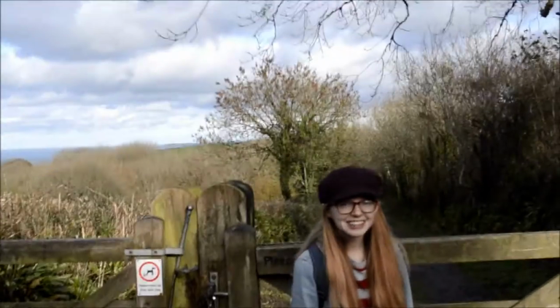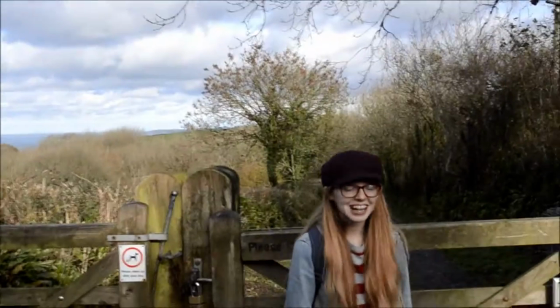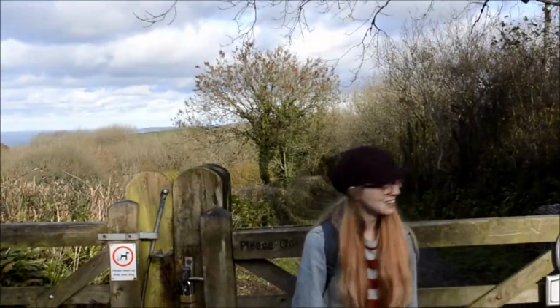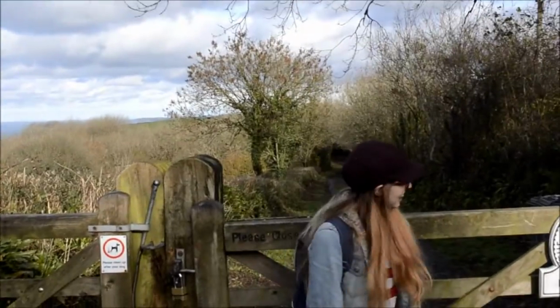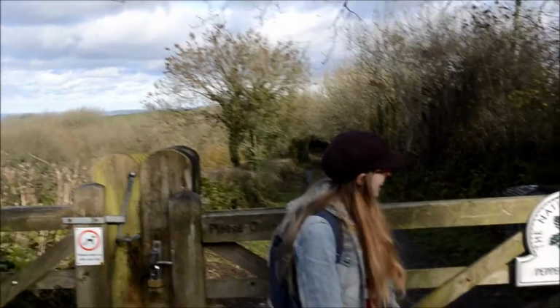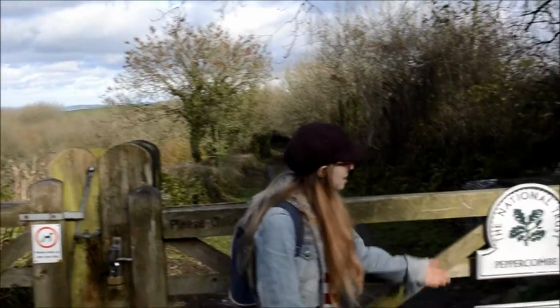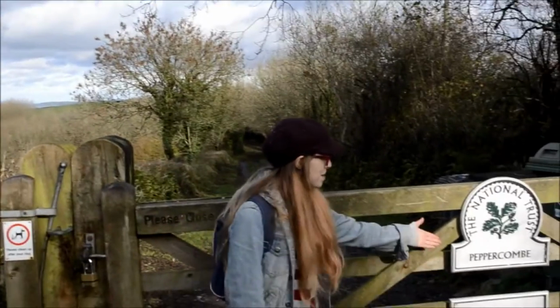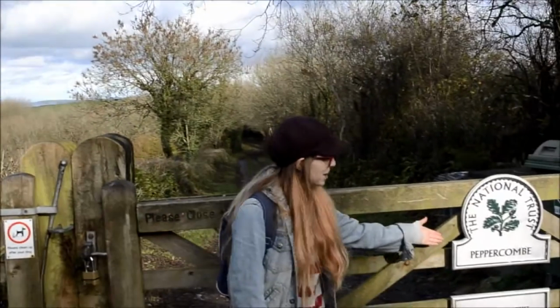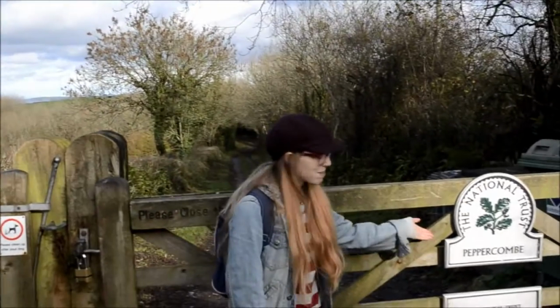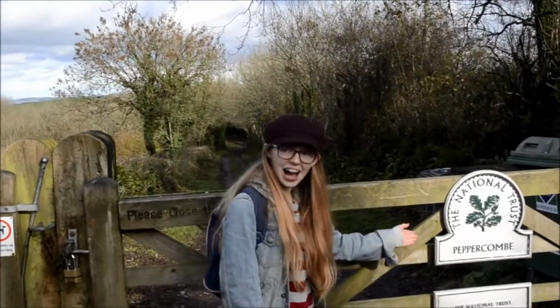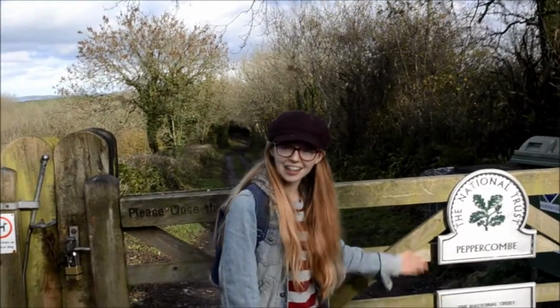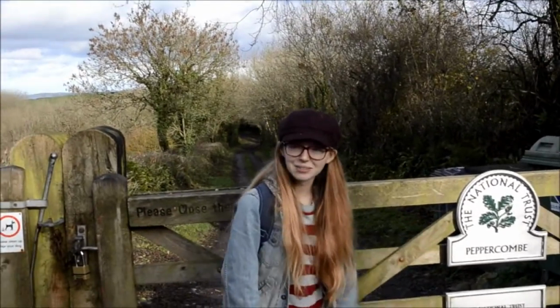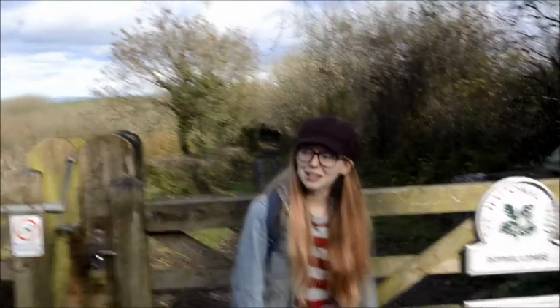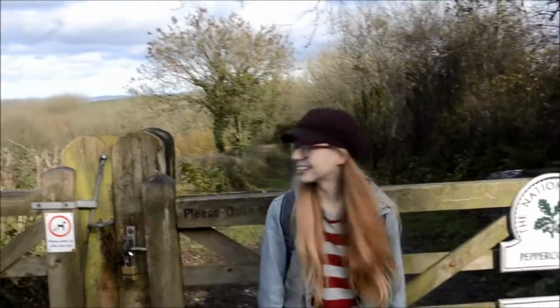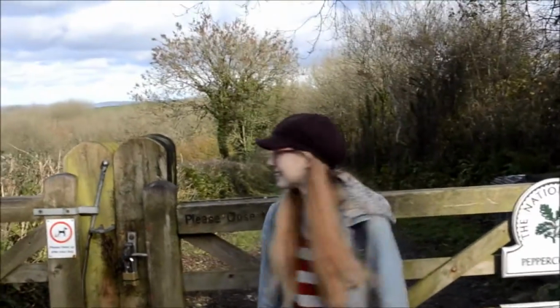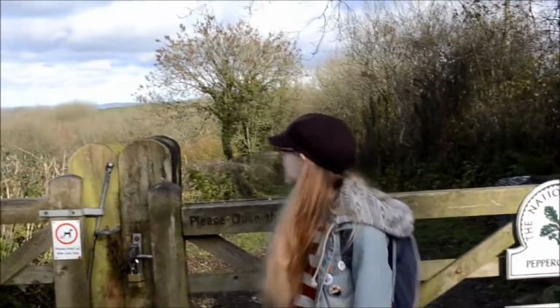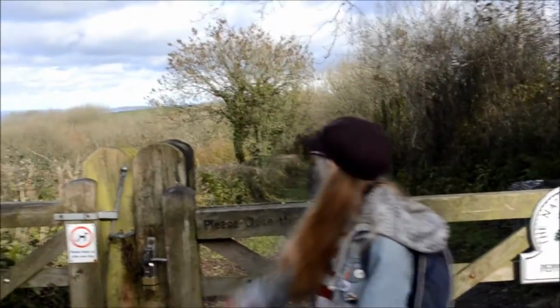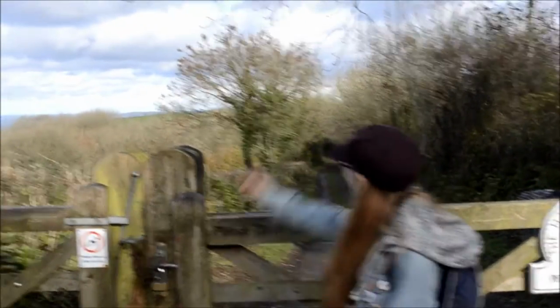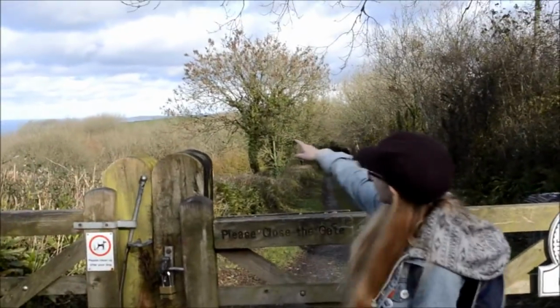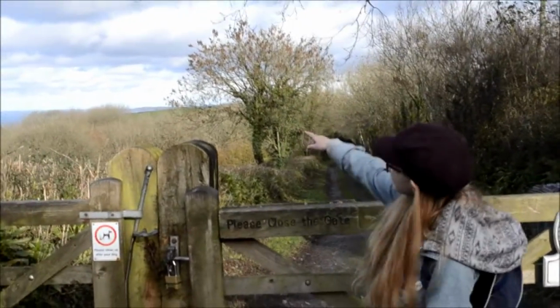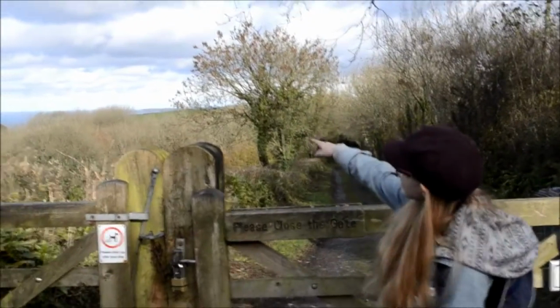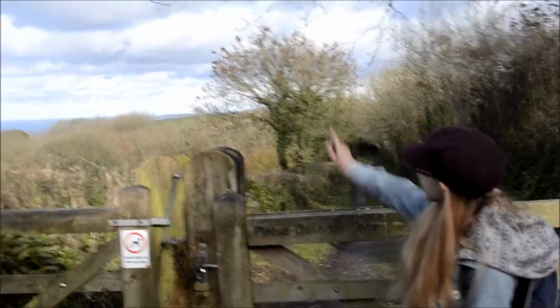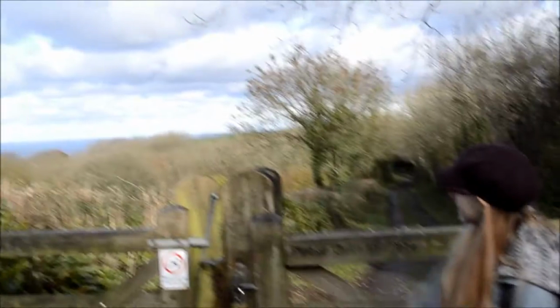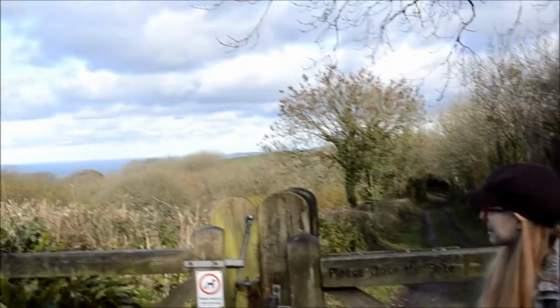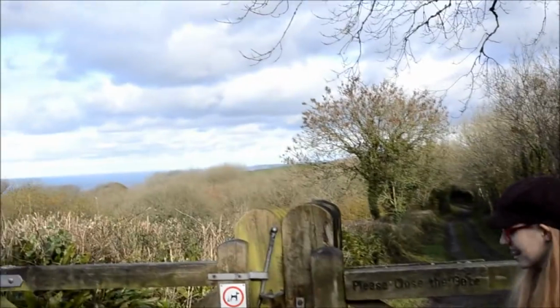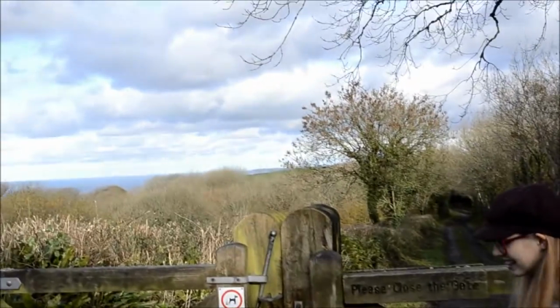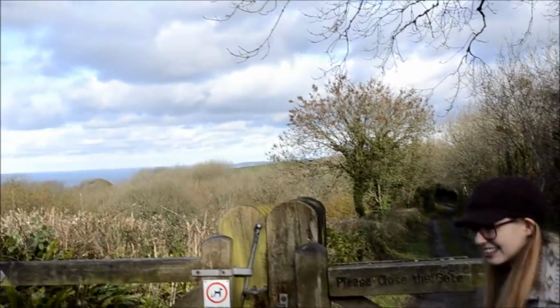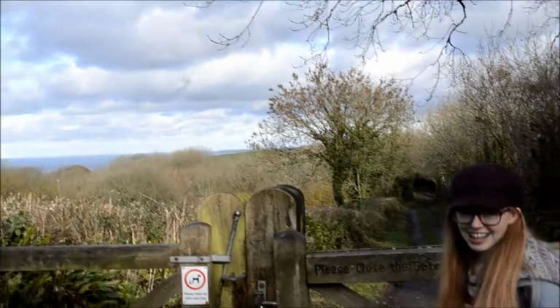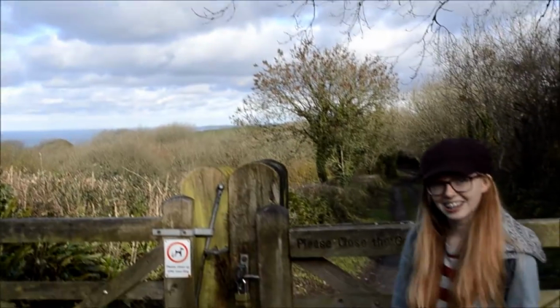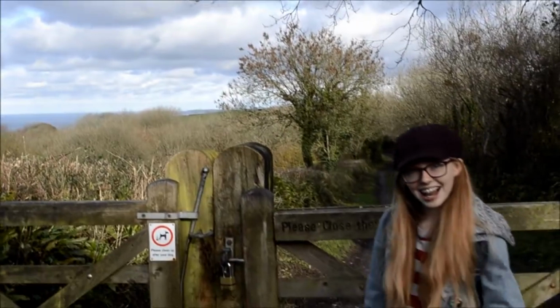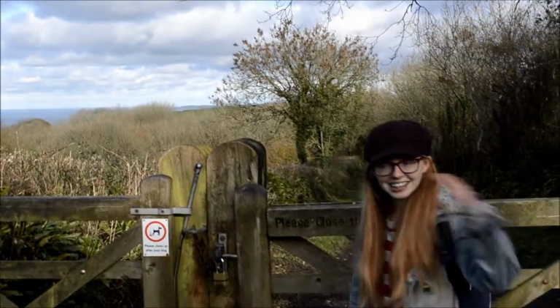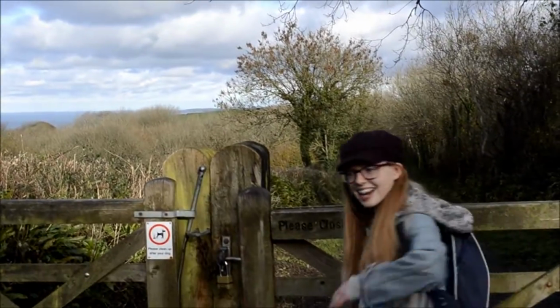So we're here at Peppacoom and we're gonna walk down to the beach. You can see the sea over there, so let's go.